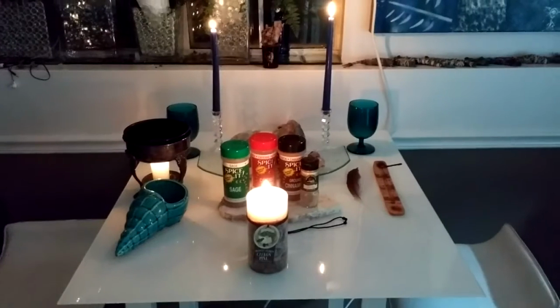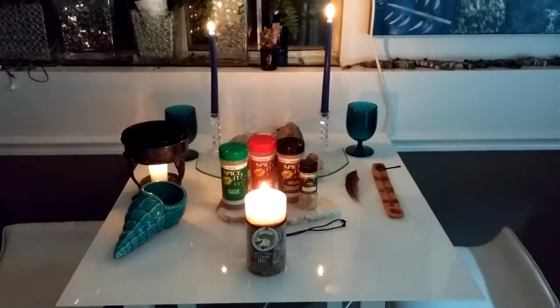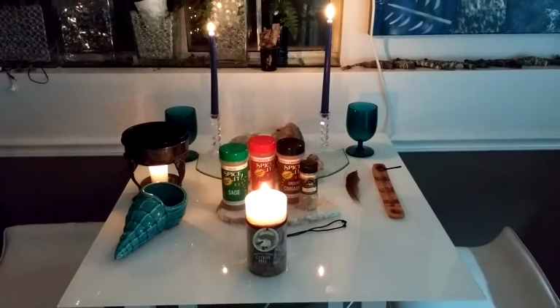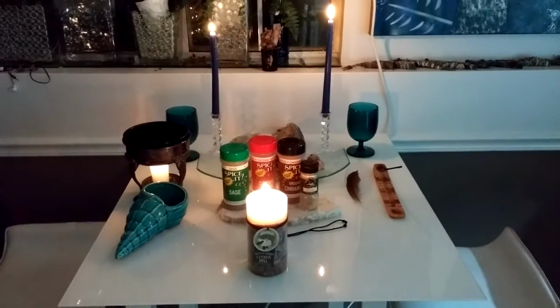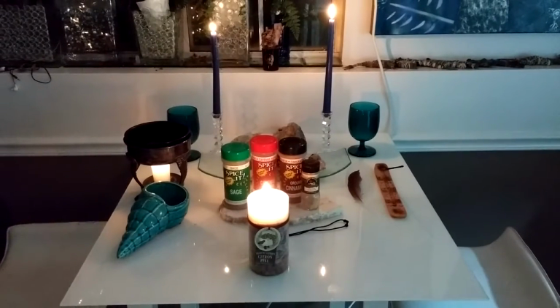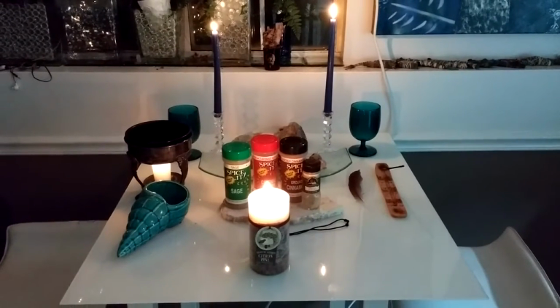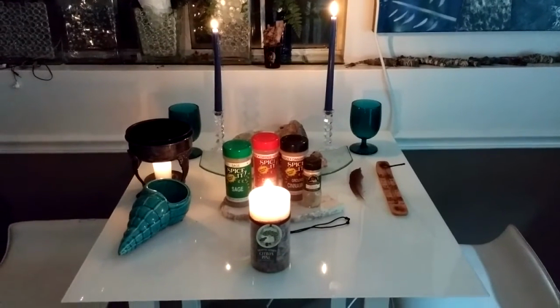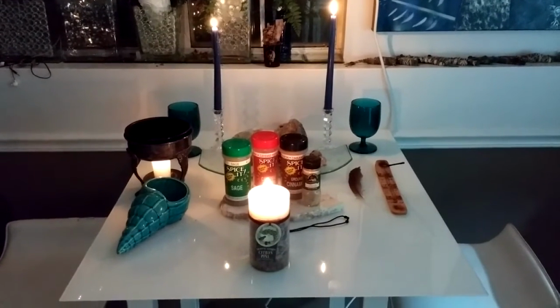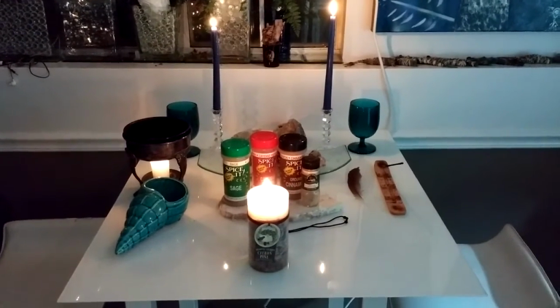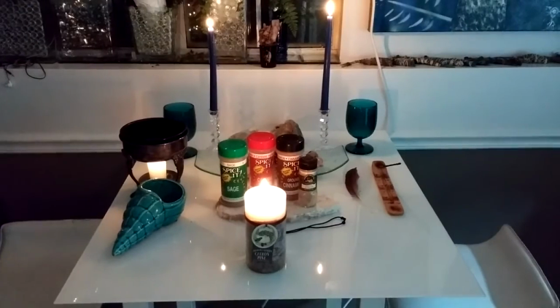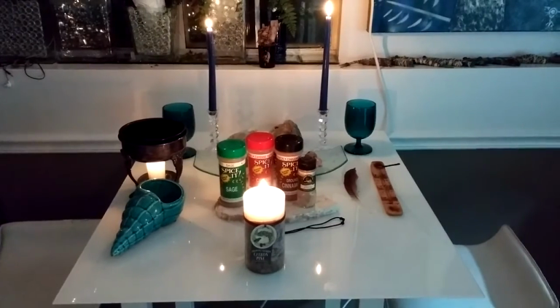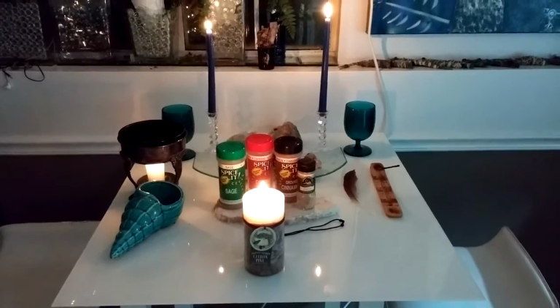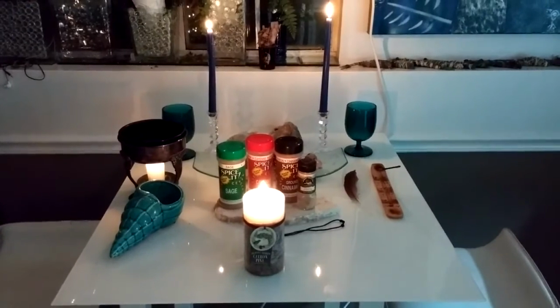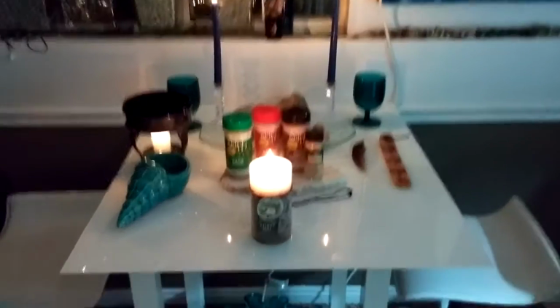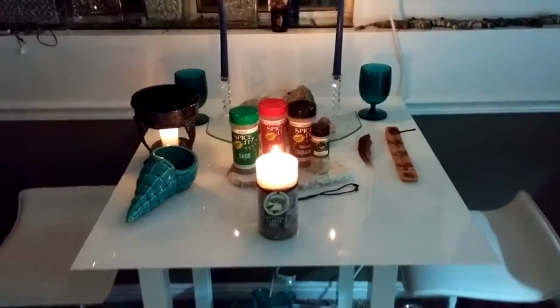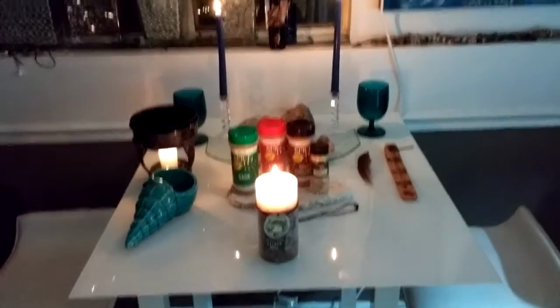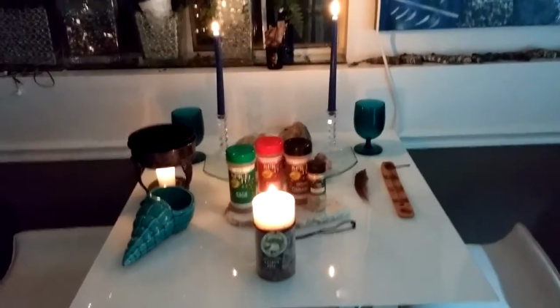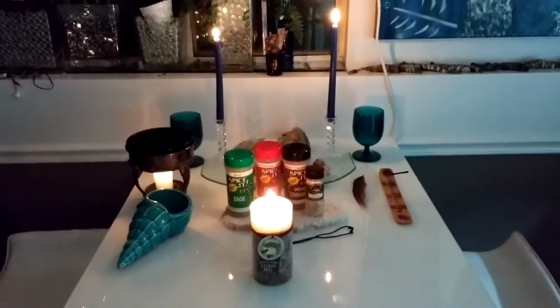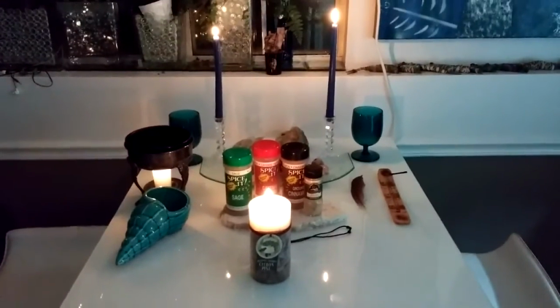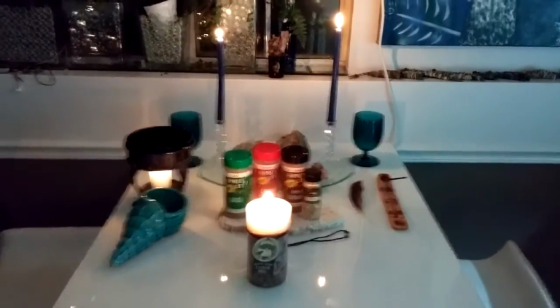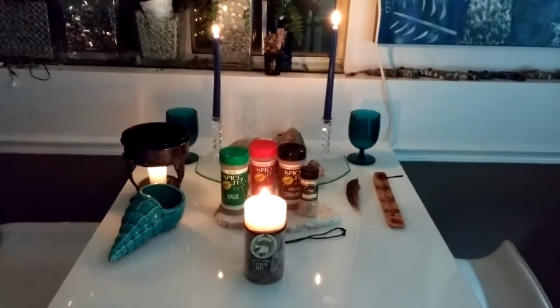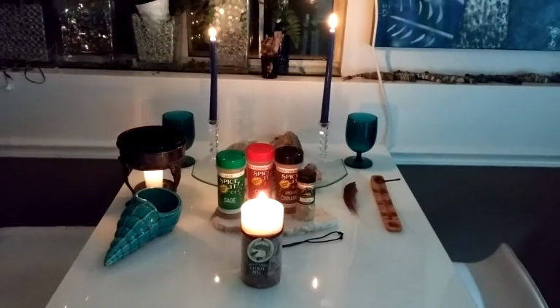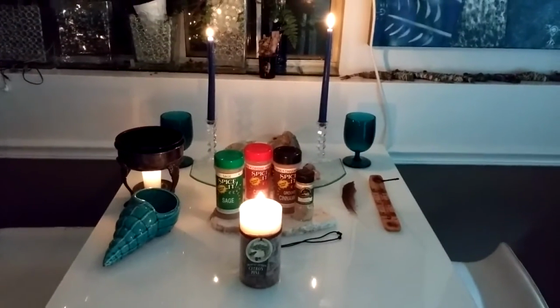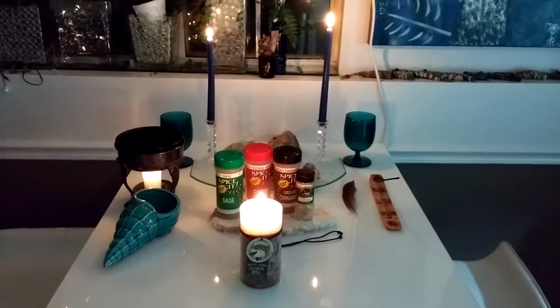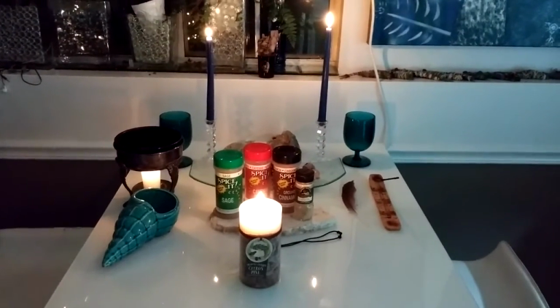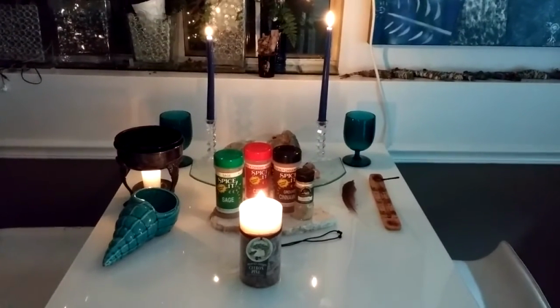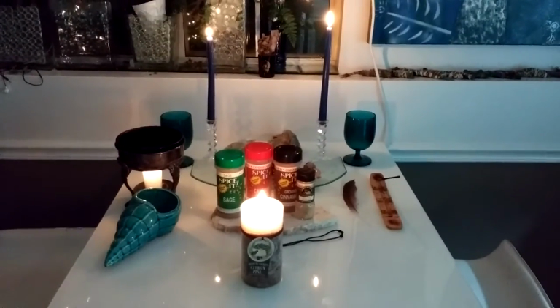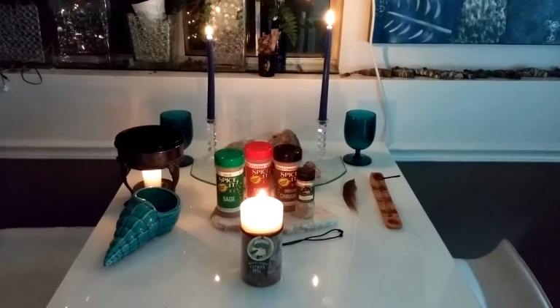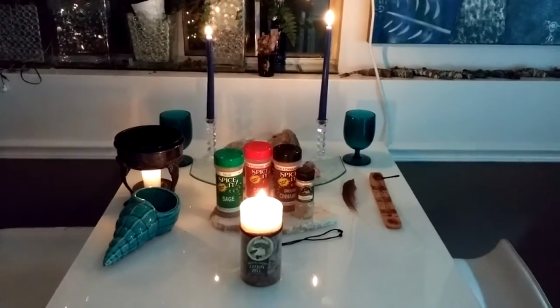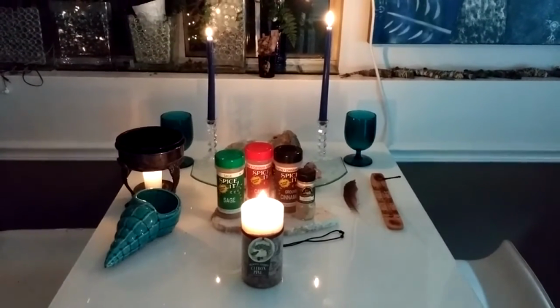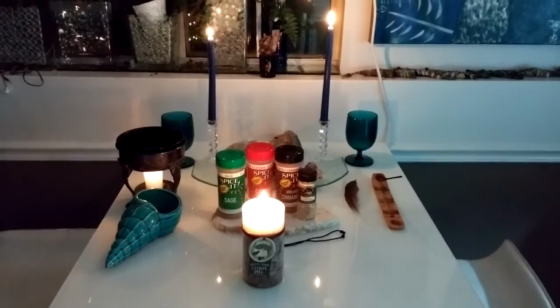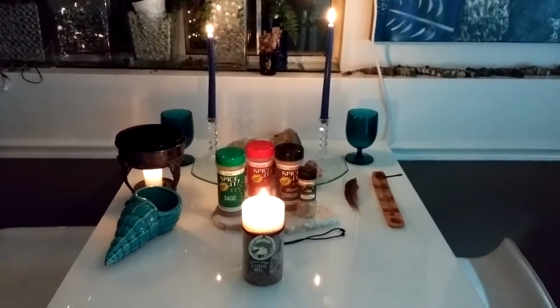Hello everybody, it's Casey with Once Upon a Witch here. I wanted to show you guys a simple success or good luck spell.